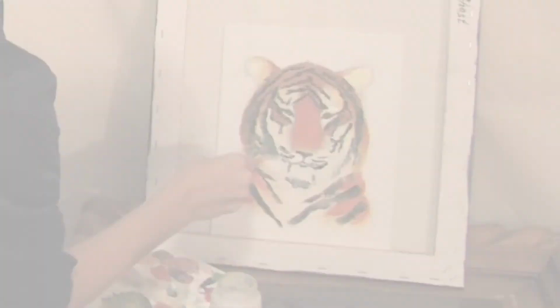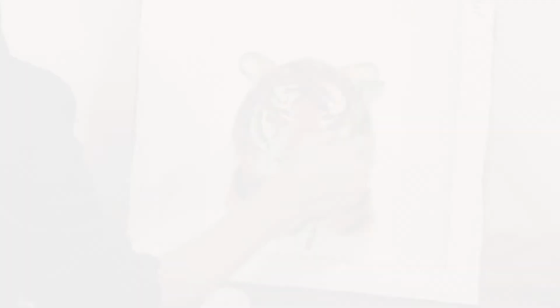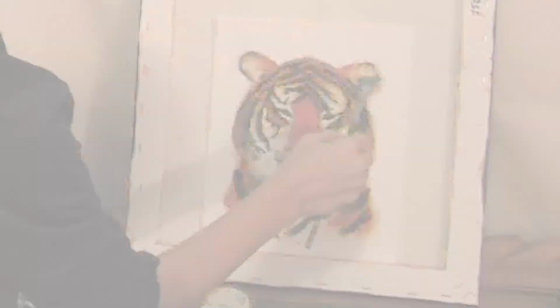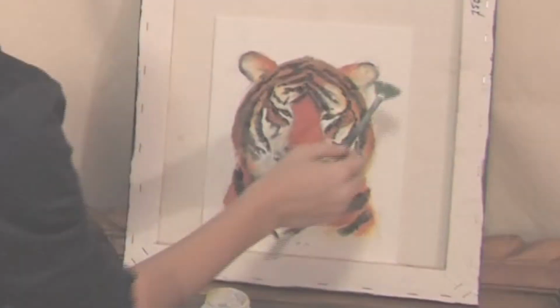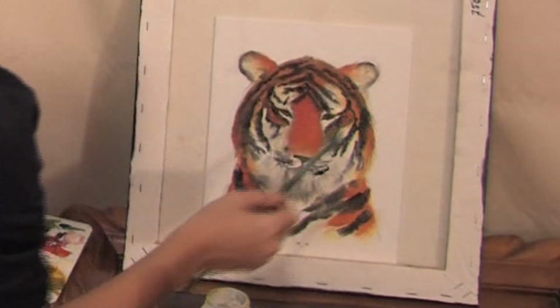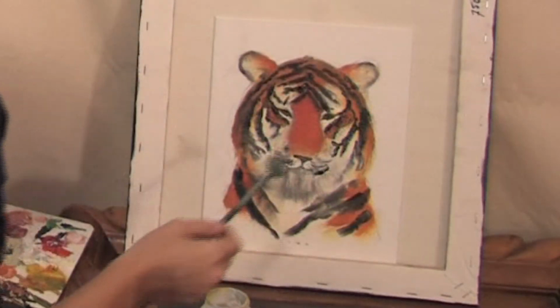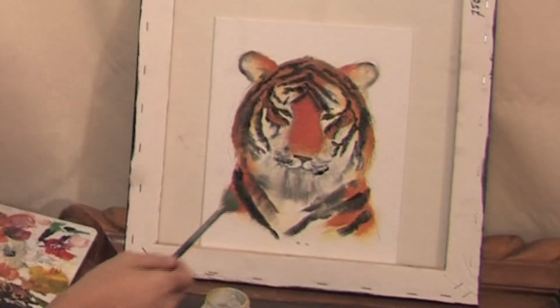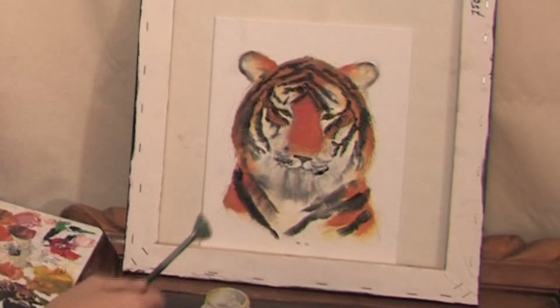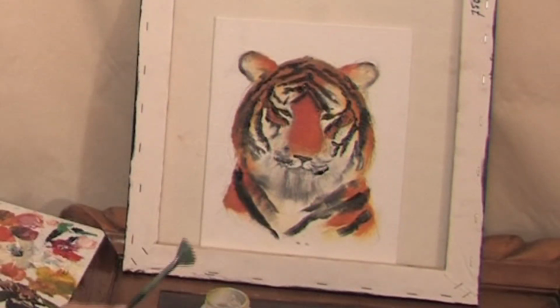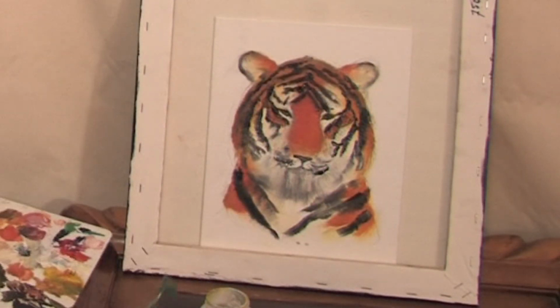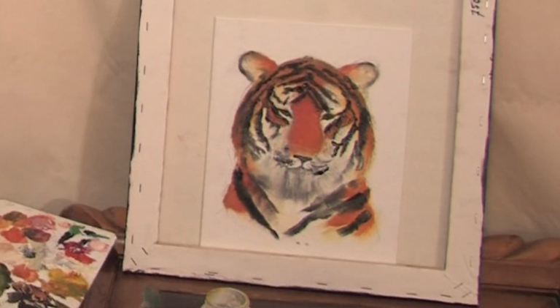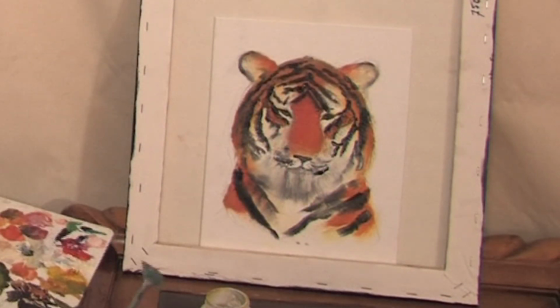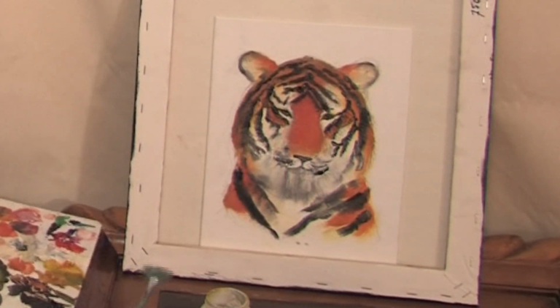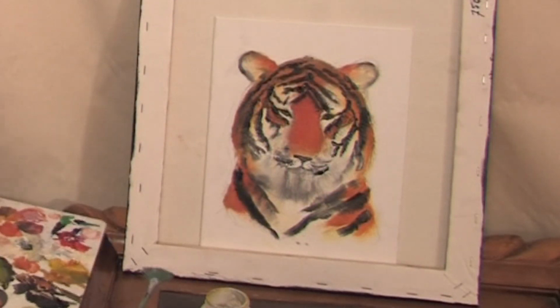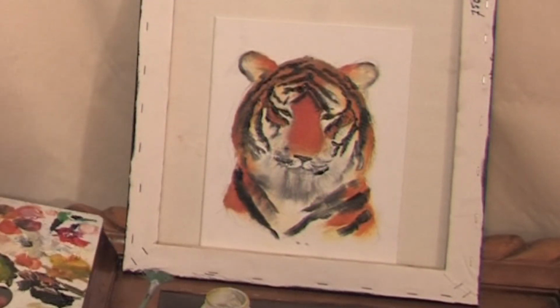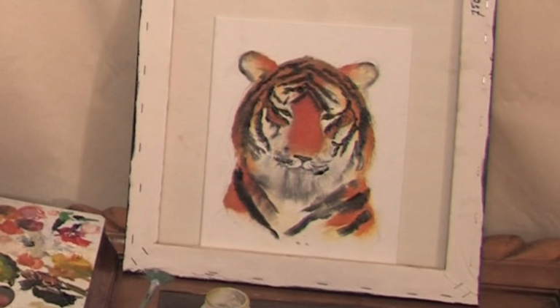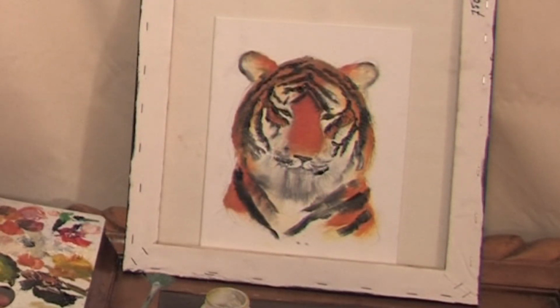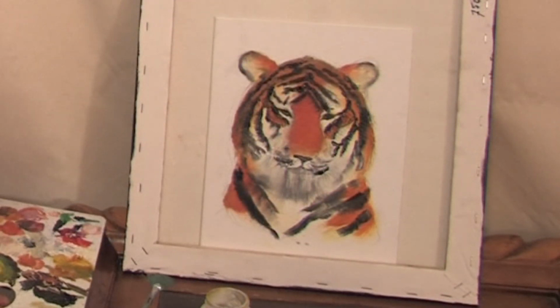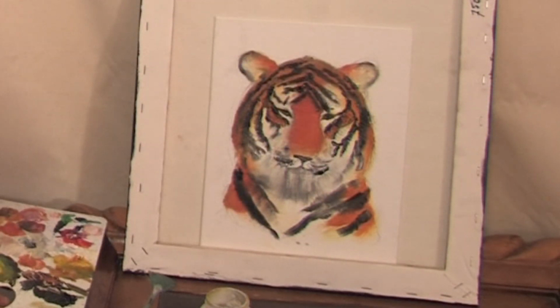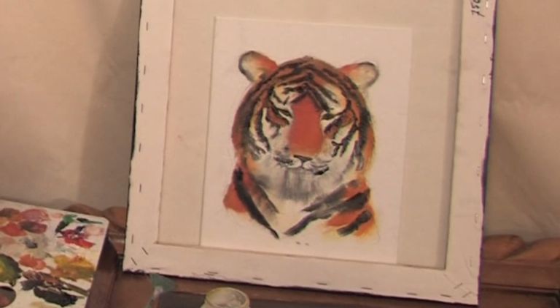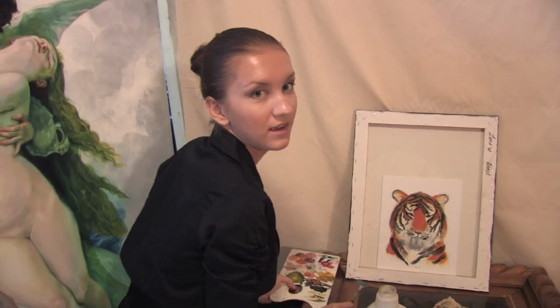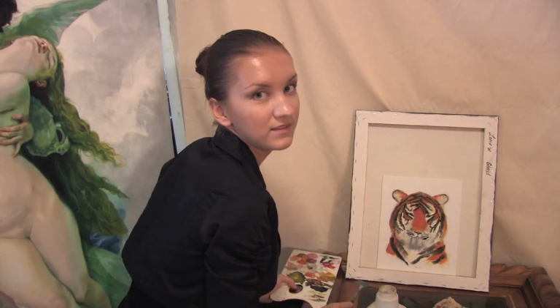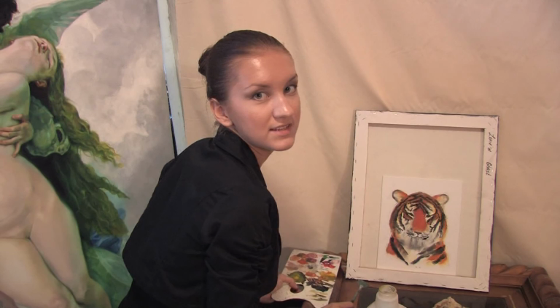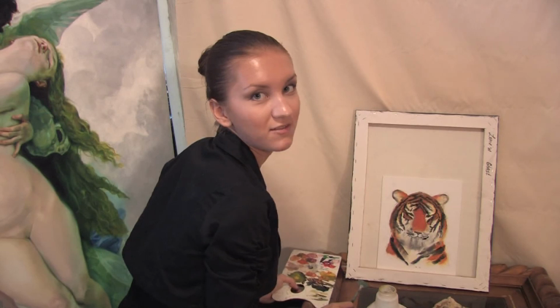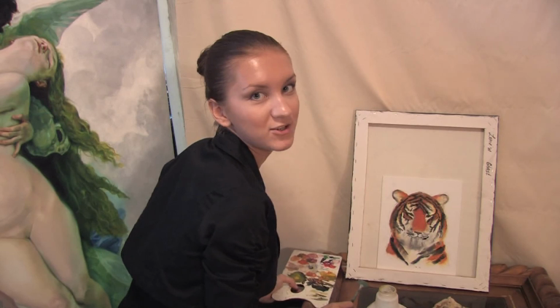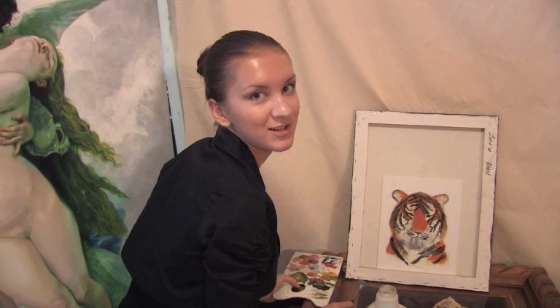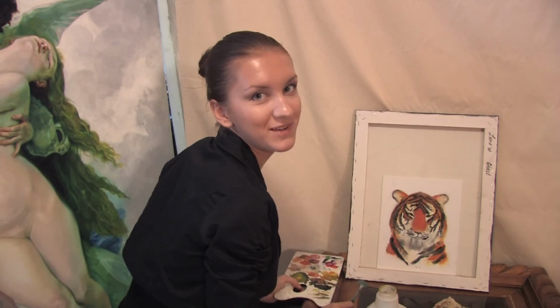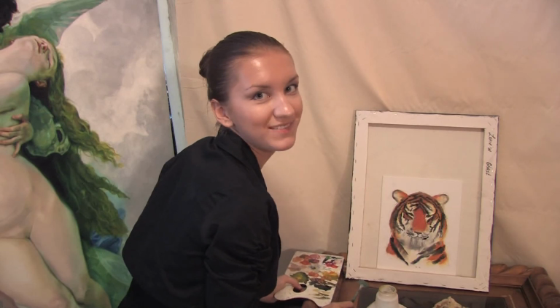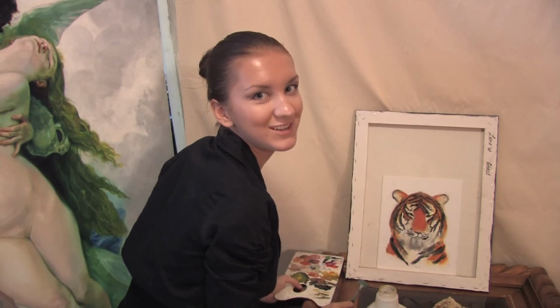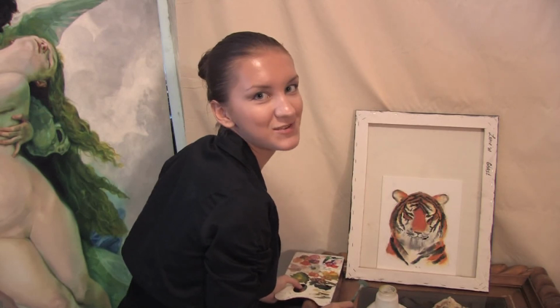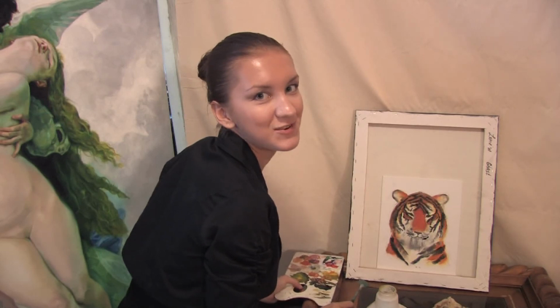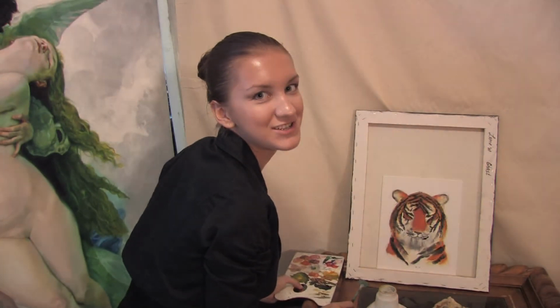And this is how to paint the tiger on the canvas. This is Savadja Lame. Thank you for watching.